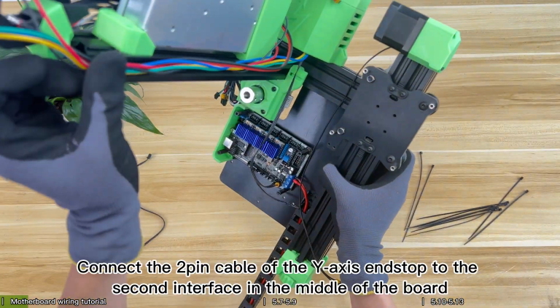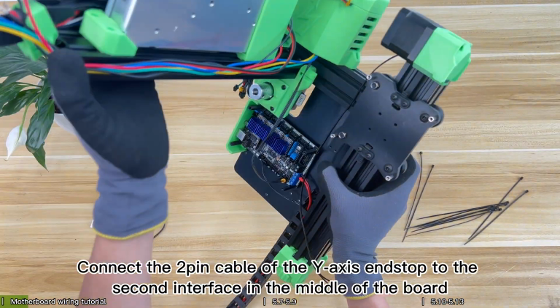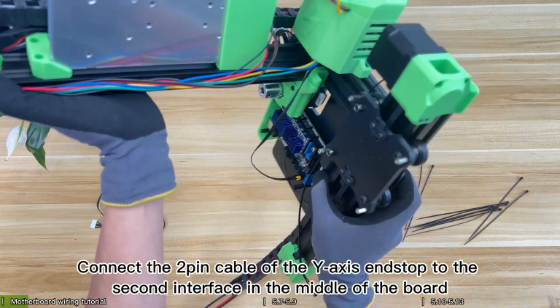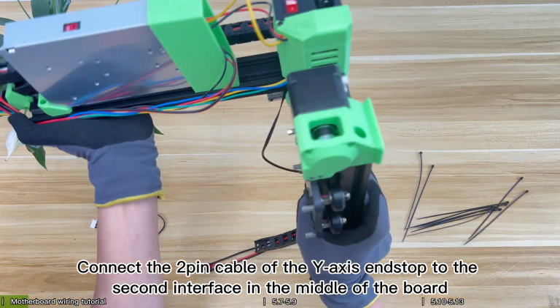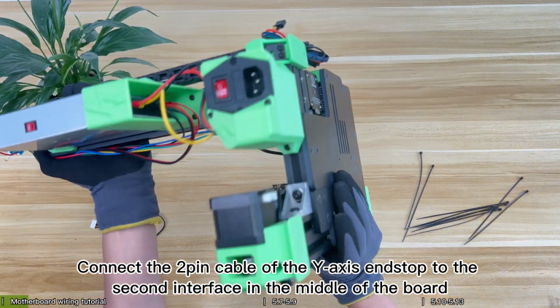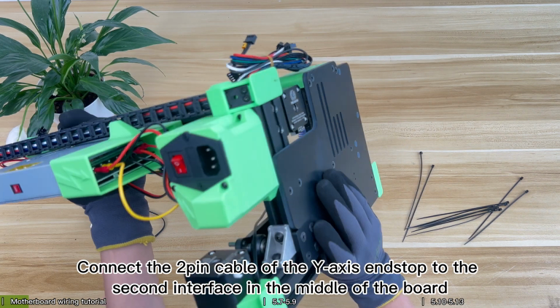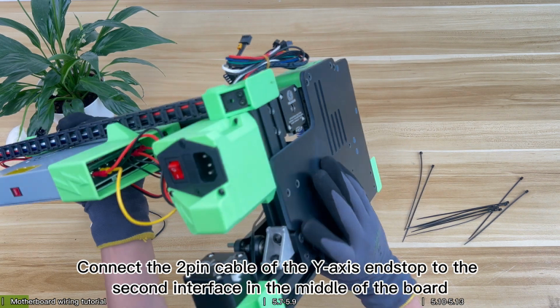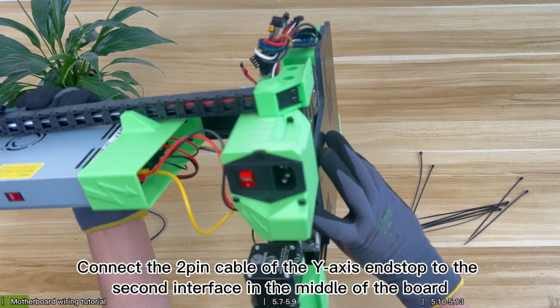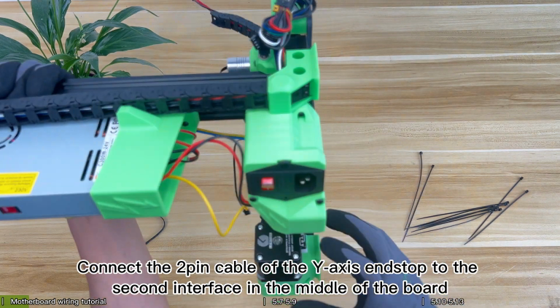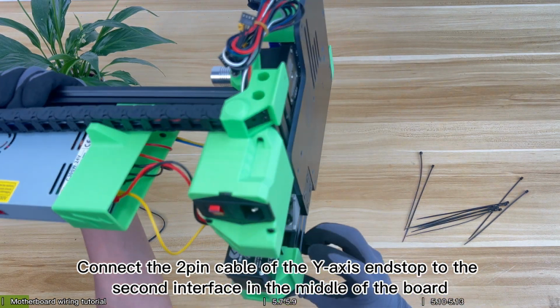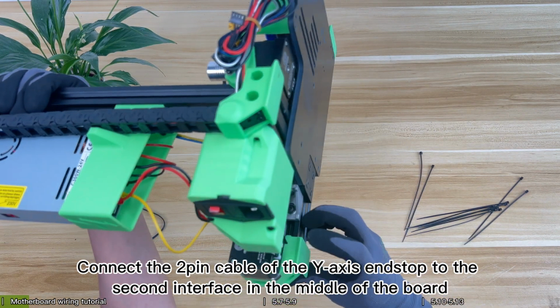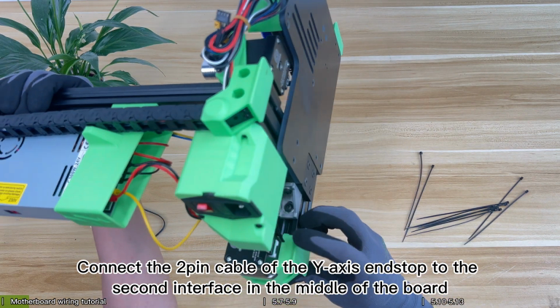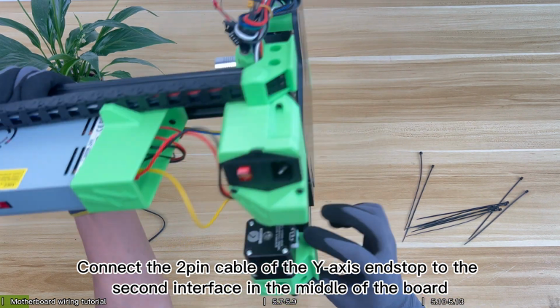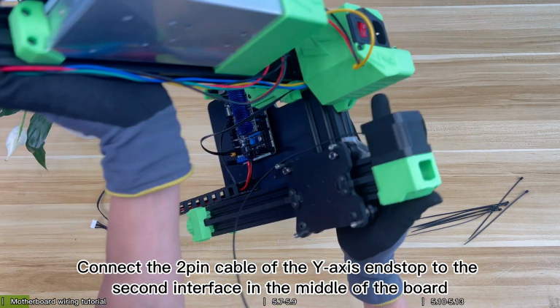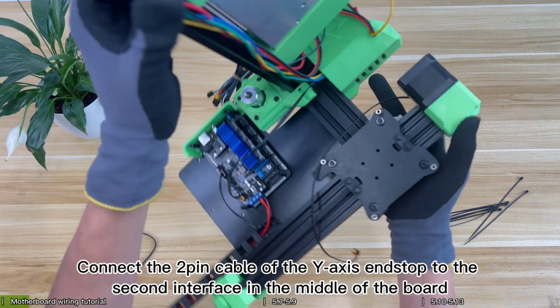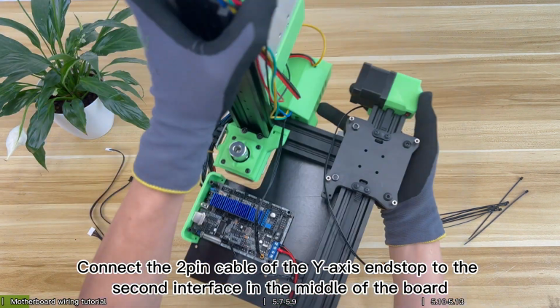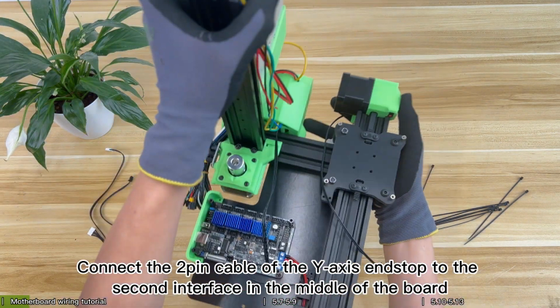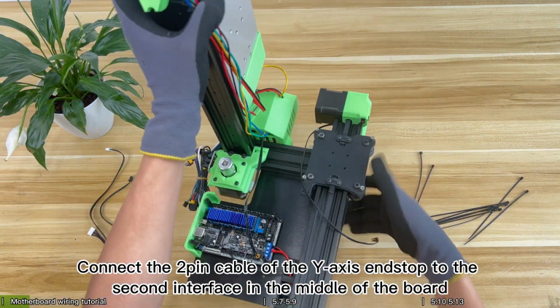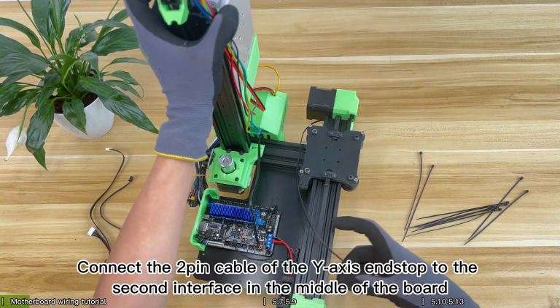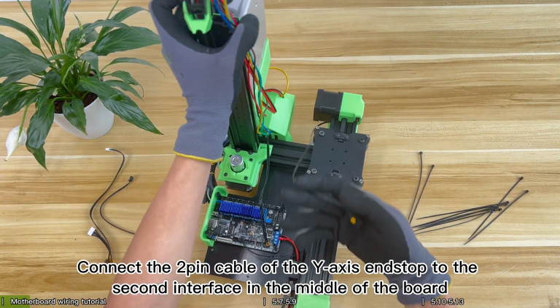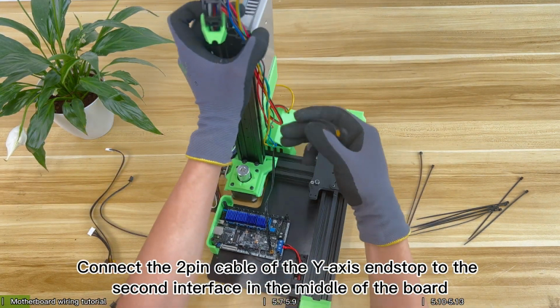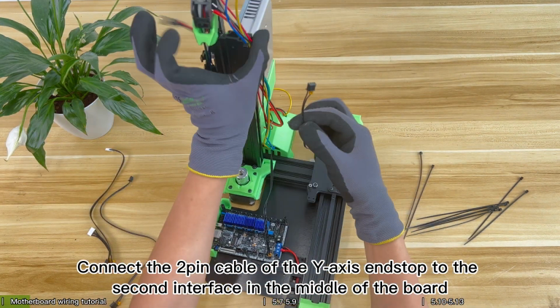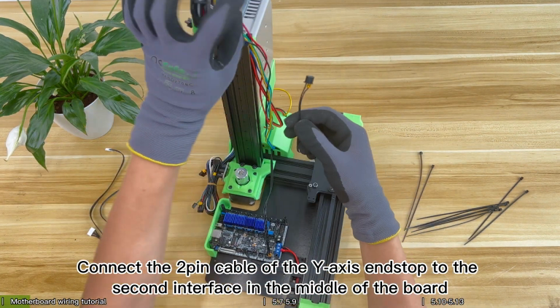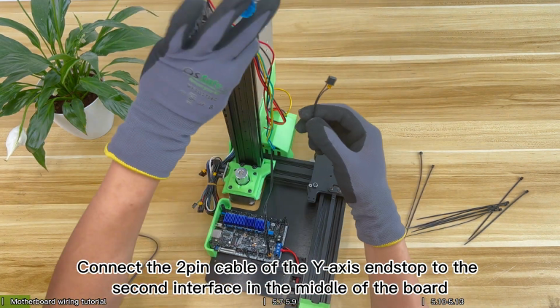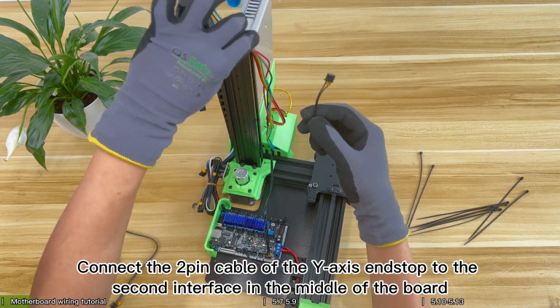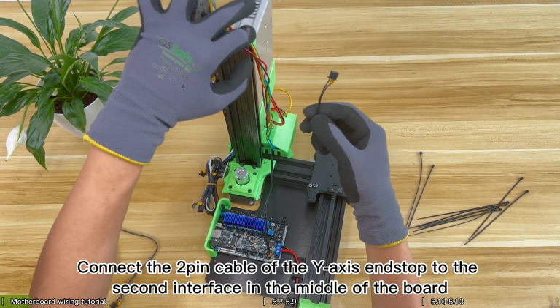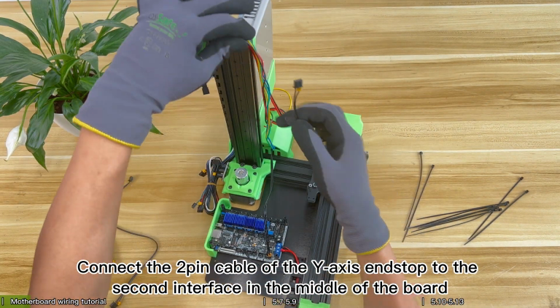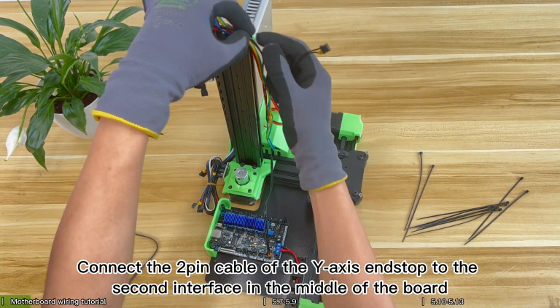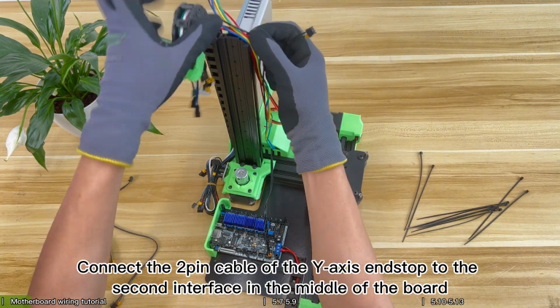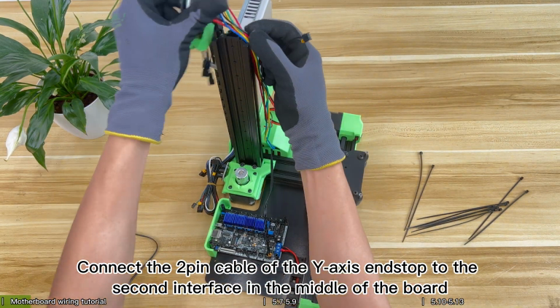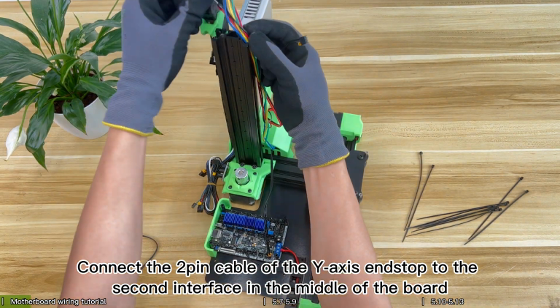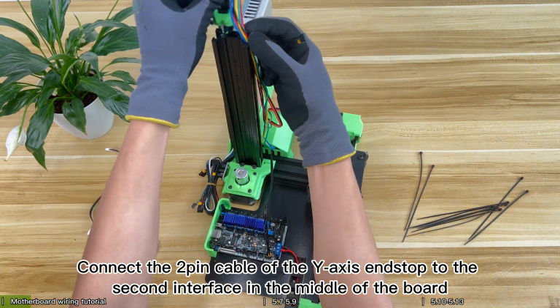Connect the 2-pin cable of the Y axis end stop to the second interface in the middle of the board.